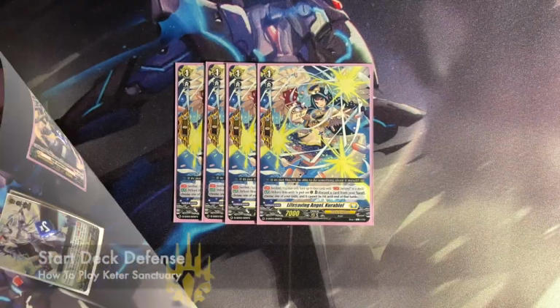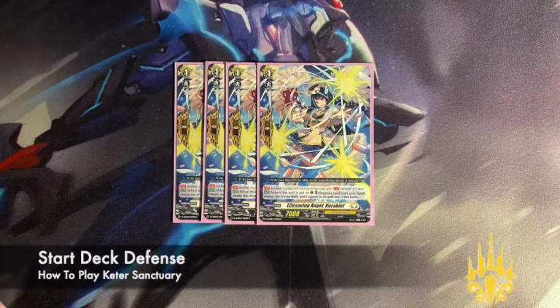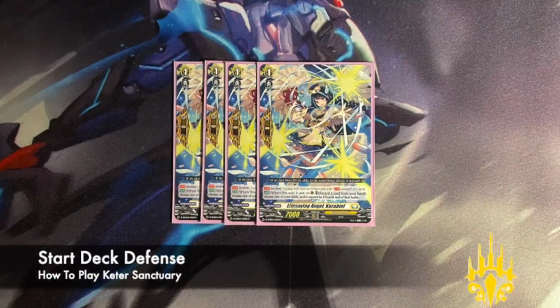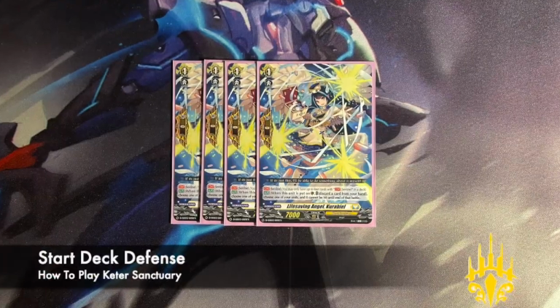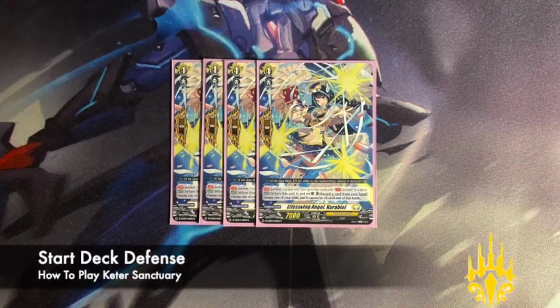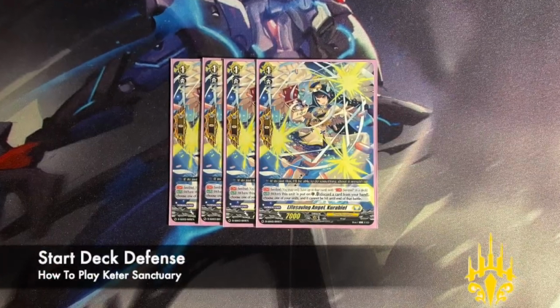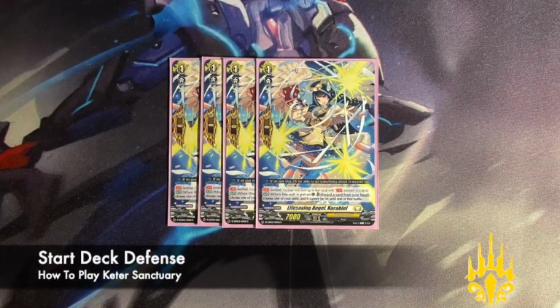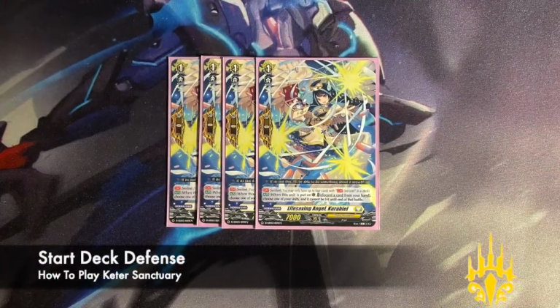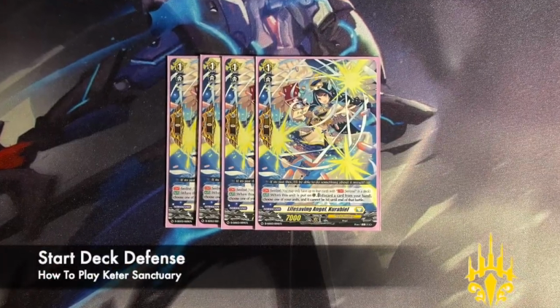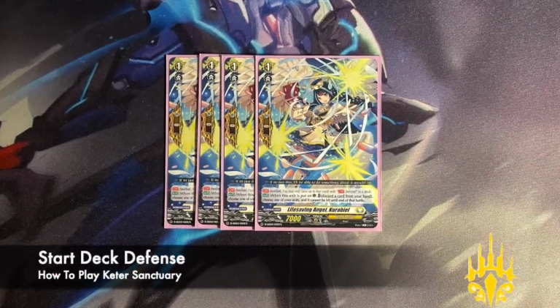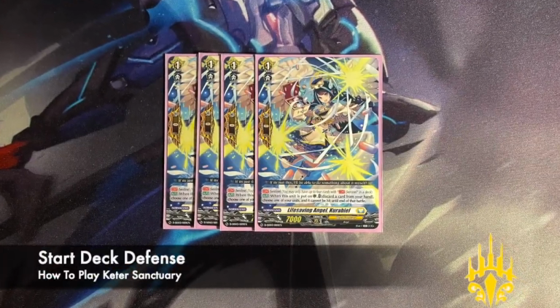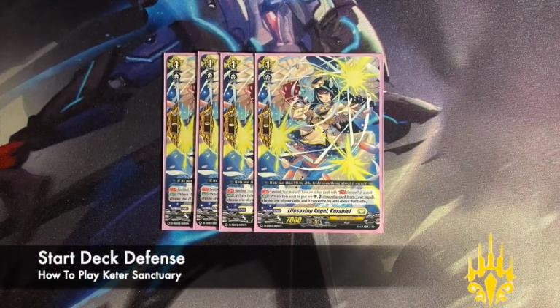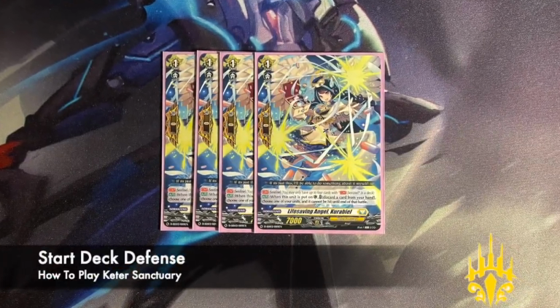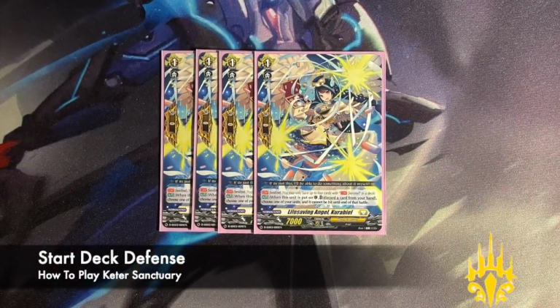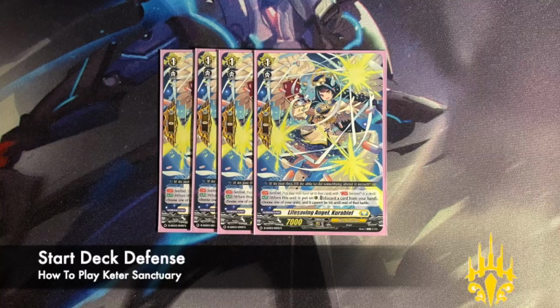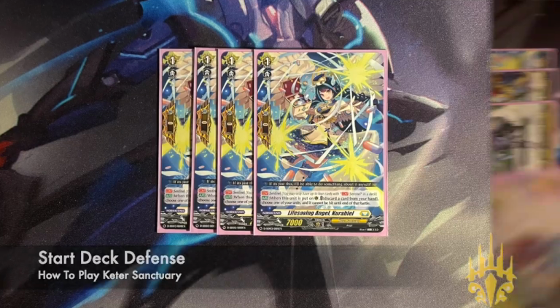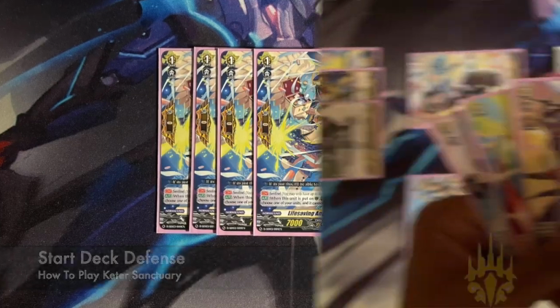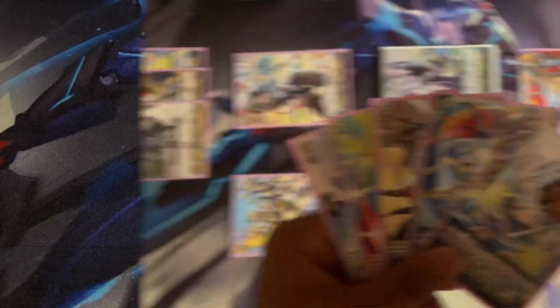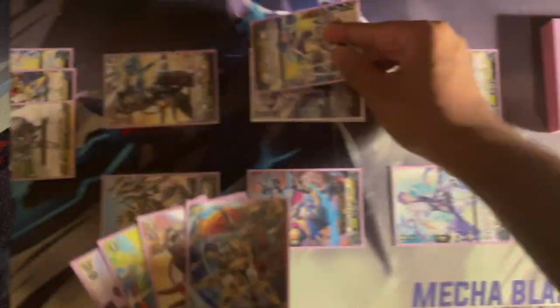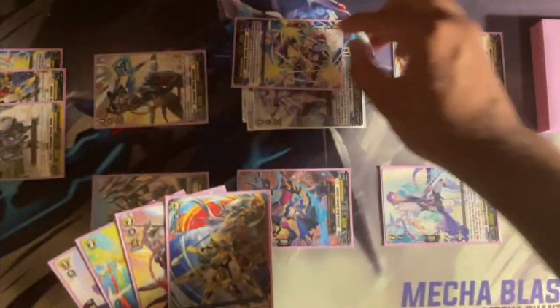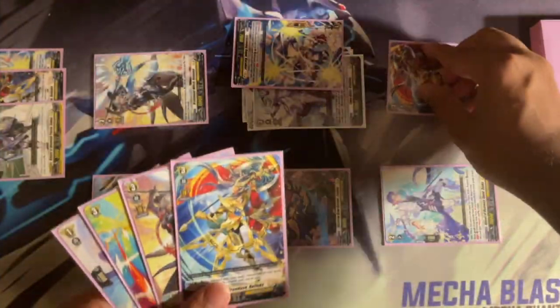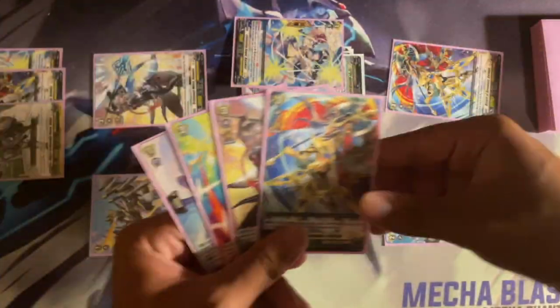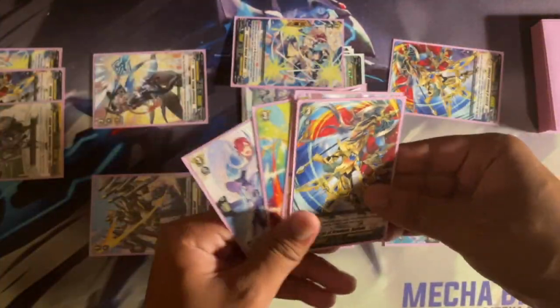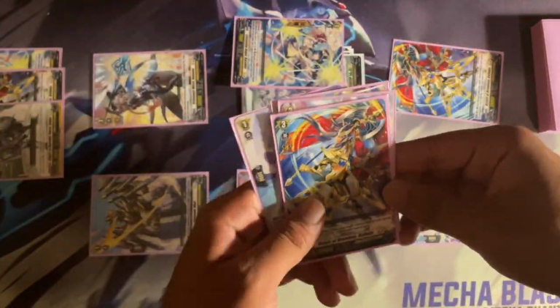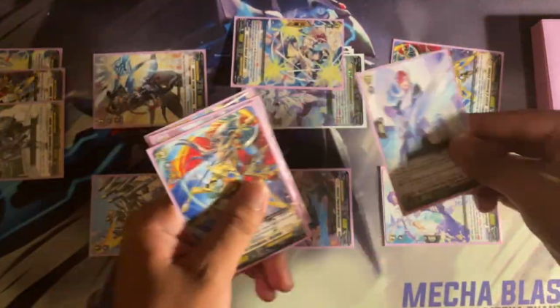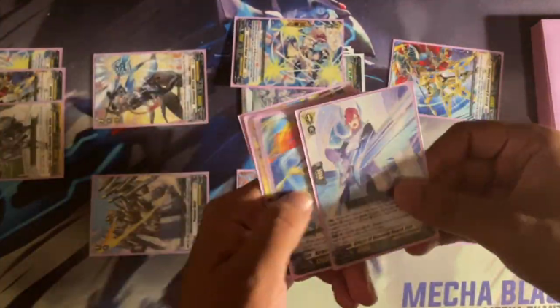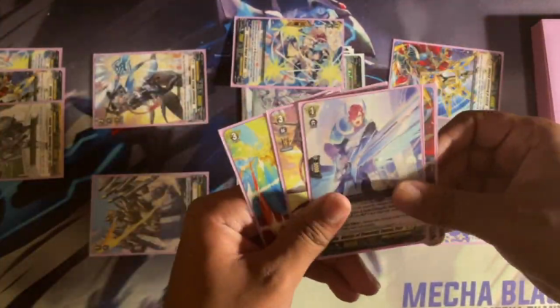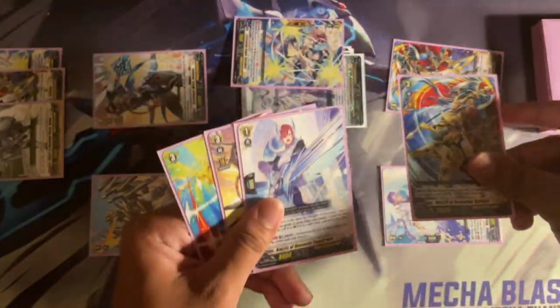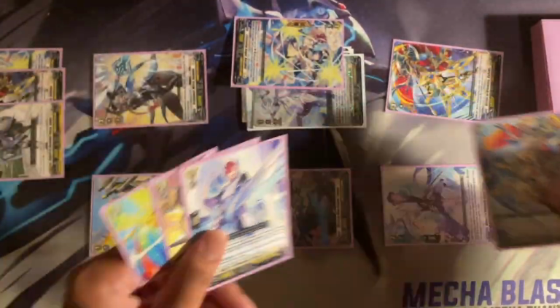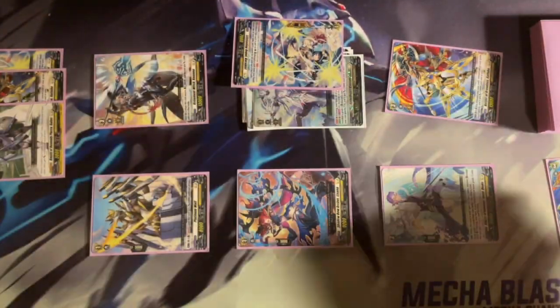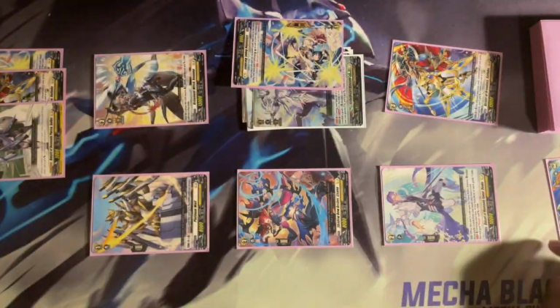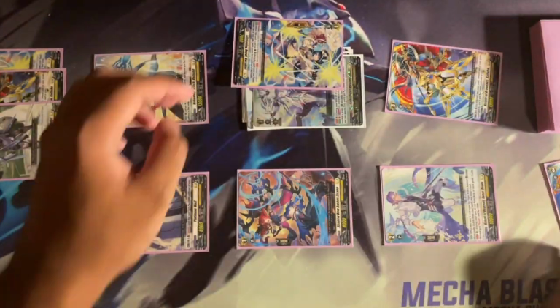Life Saving Angel Currable is the sentinel of the deck, which is normal for a start deck, because when placed on Guardian Circle it can stop any attack at the cost of discarding one.